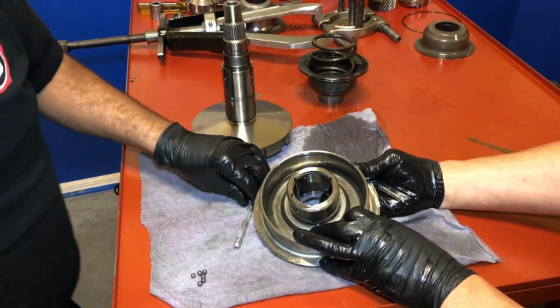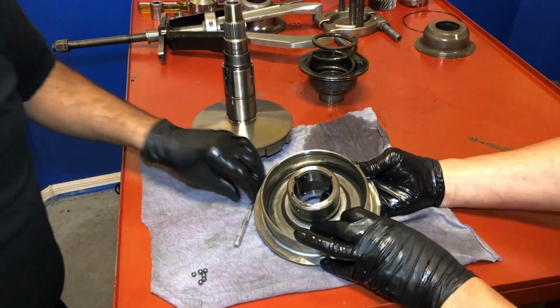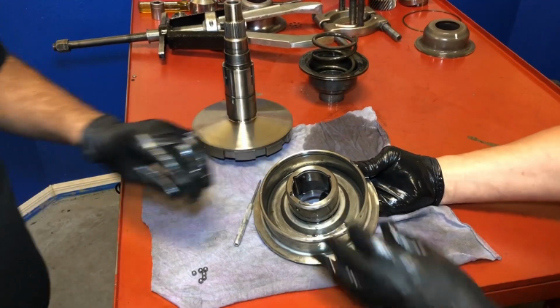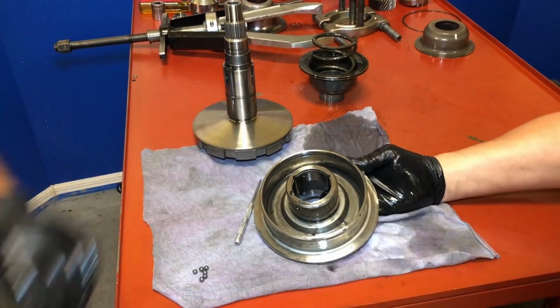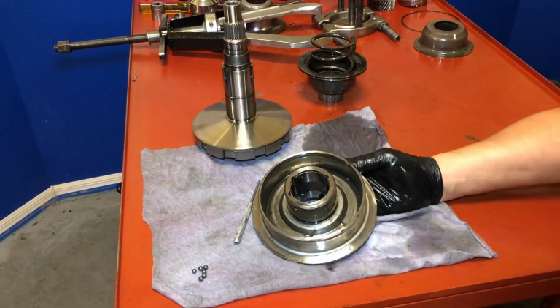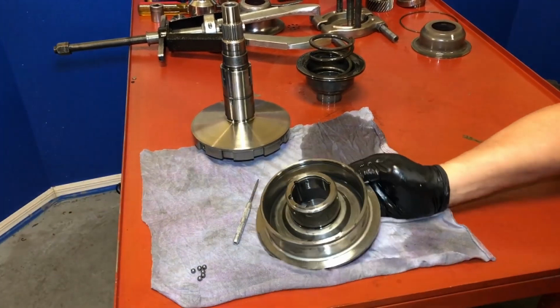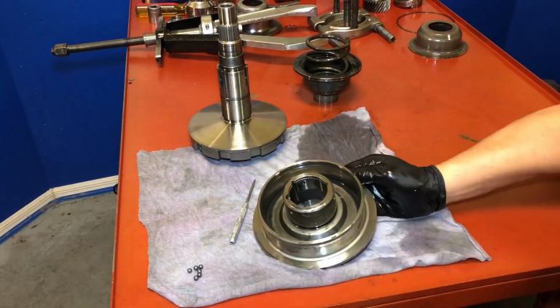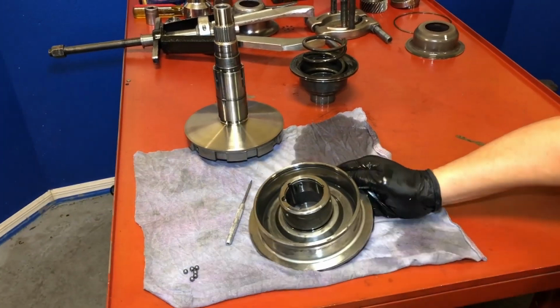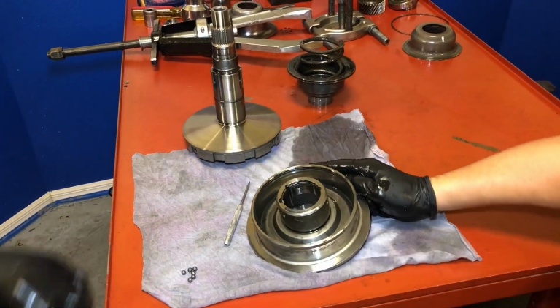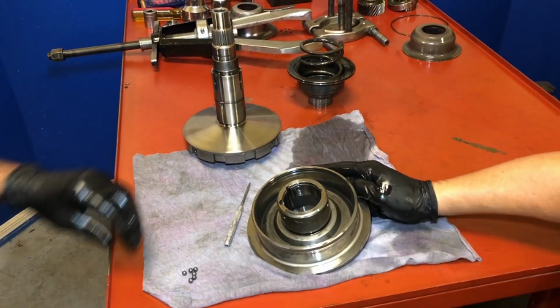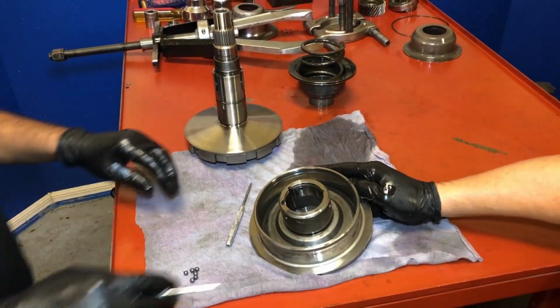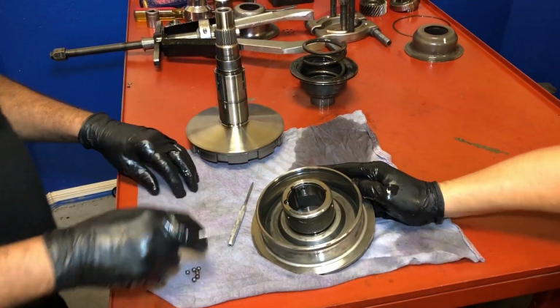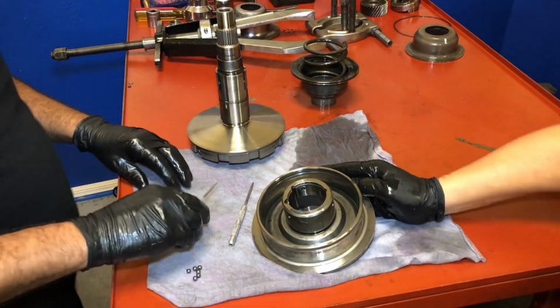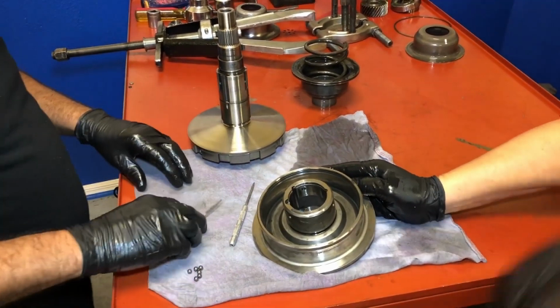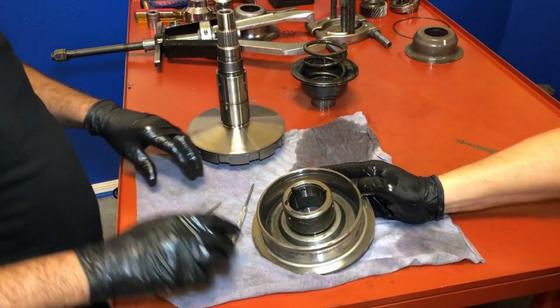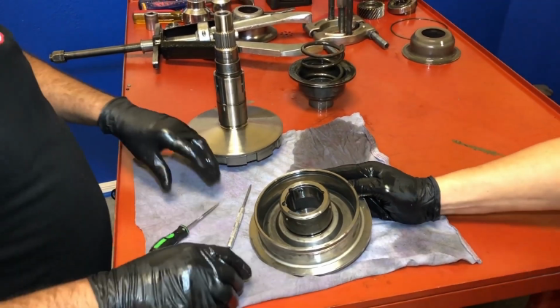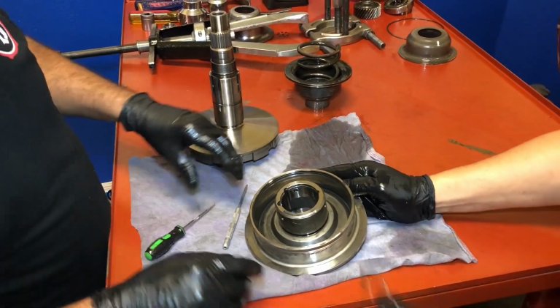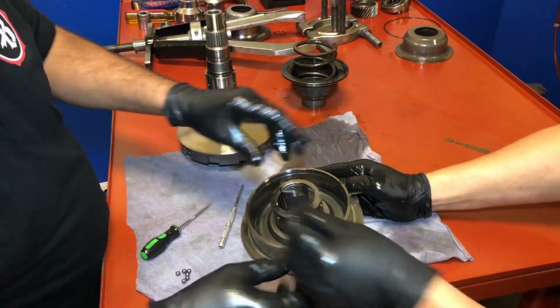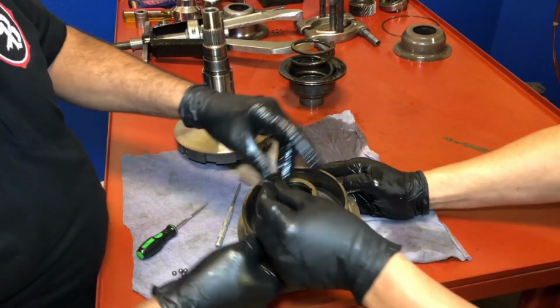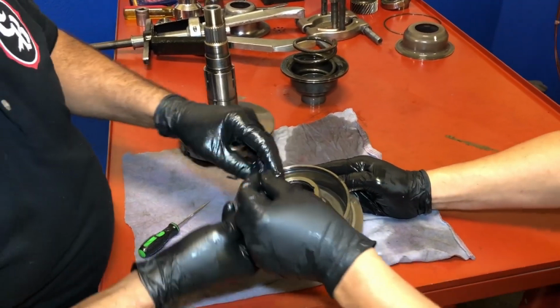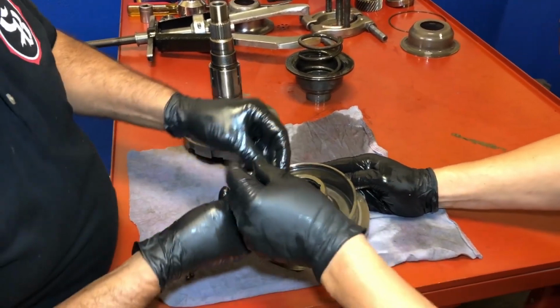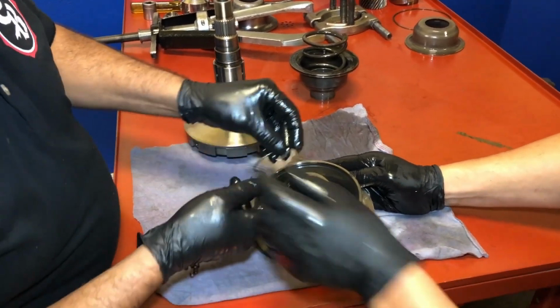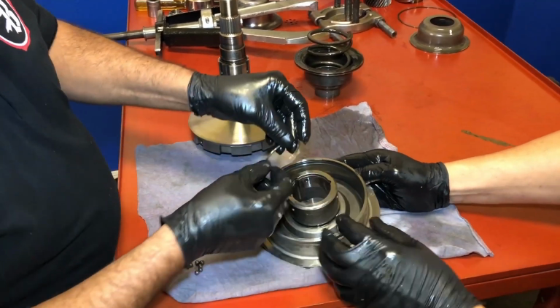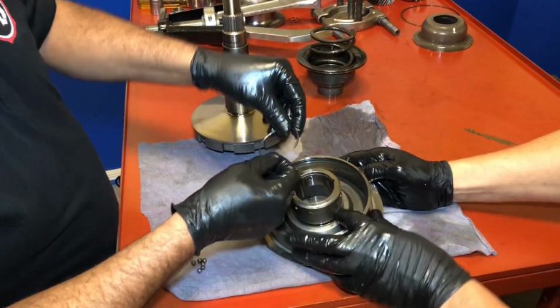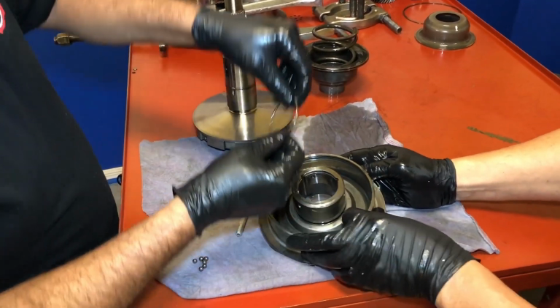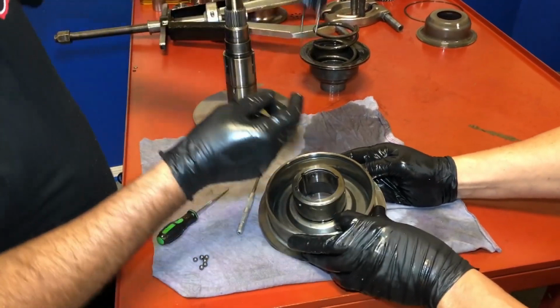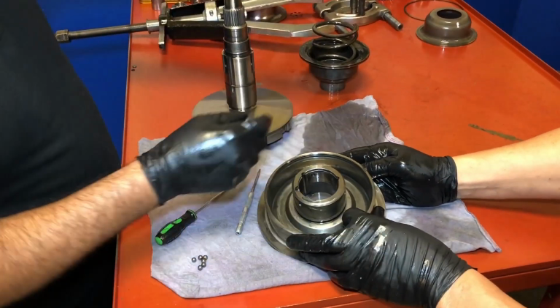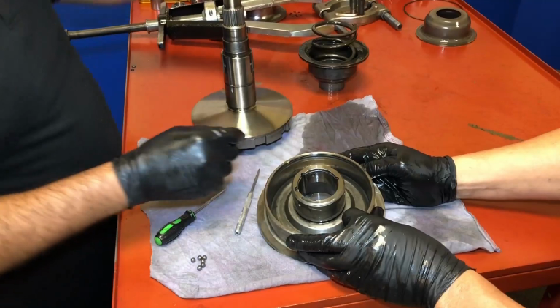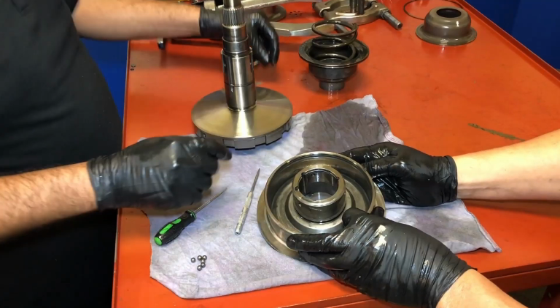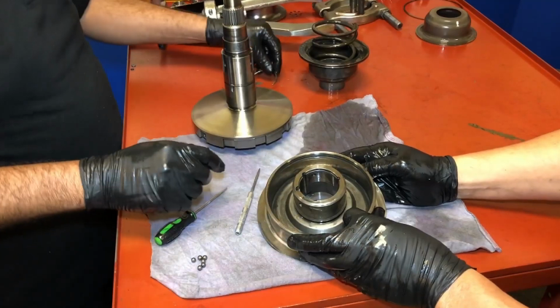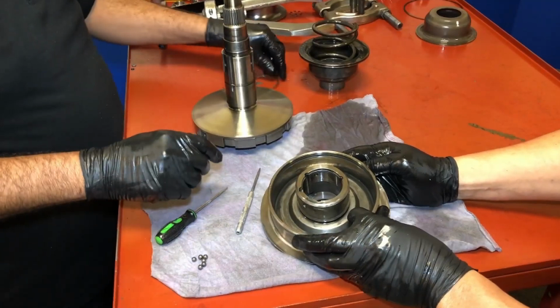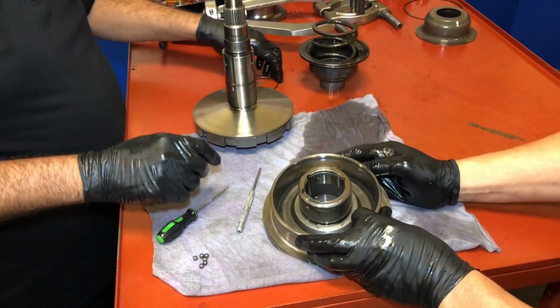That's why you wear safety glasses, right there. Okay, so it's a snap ring right there.